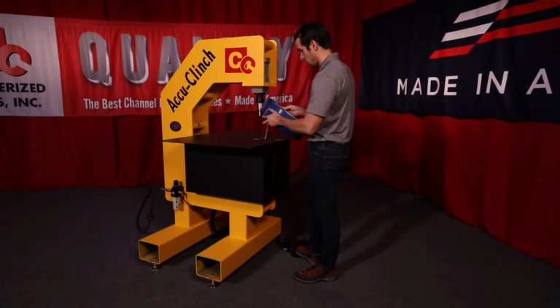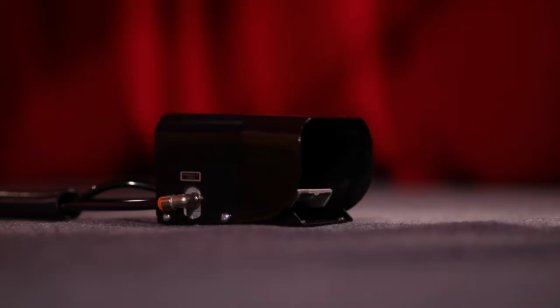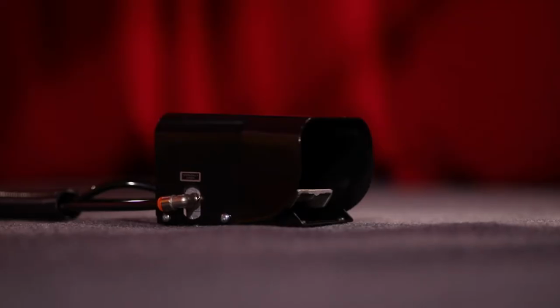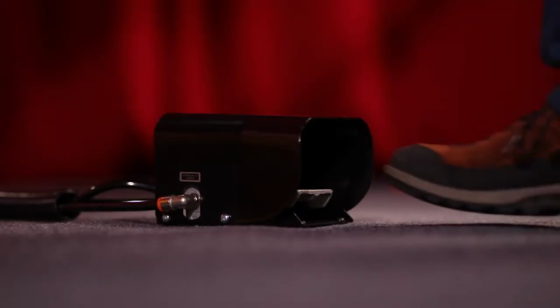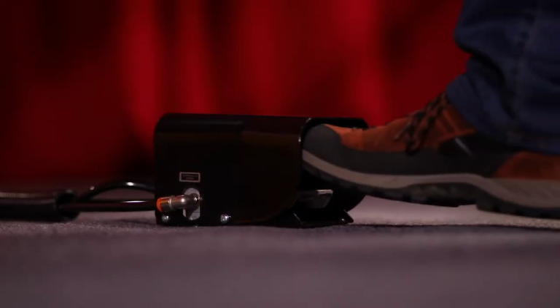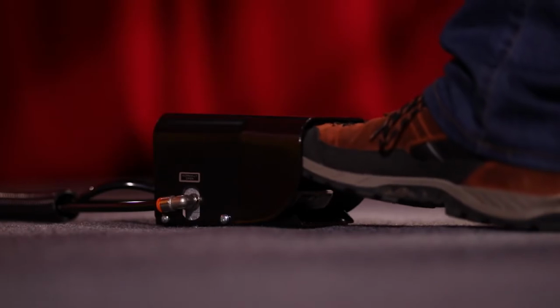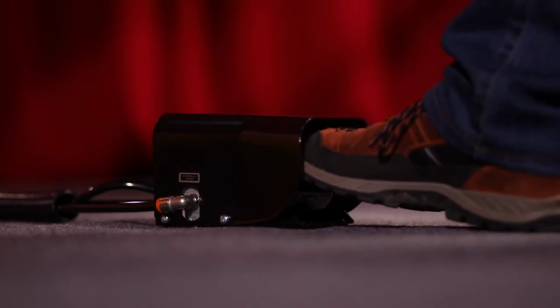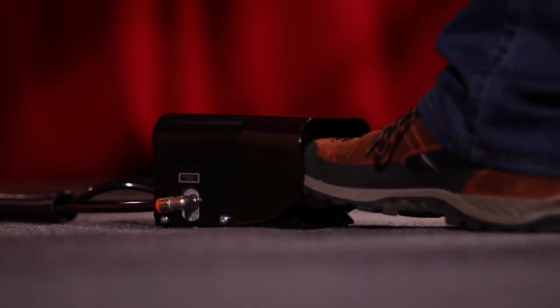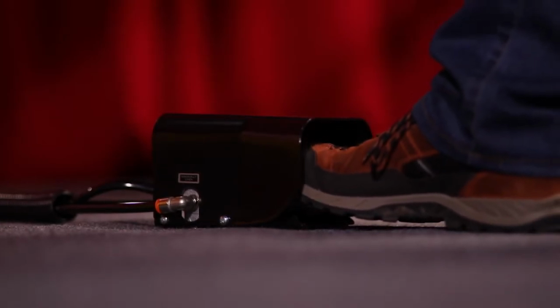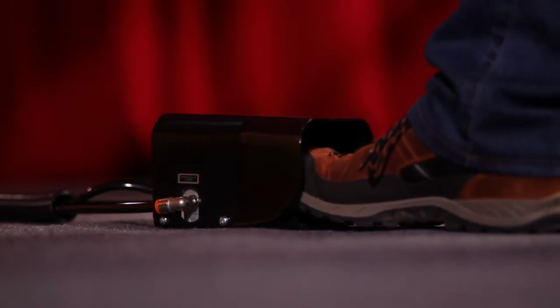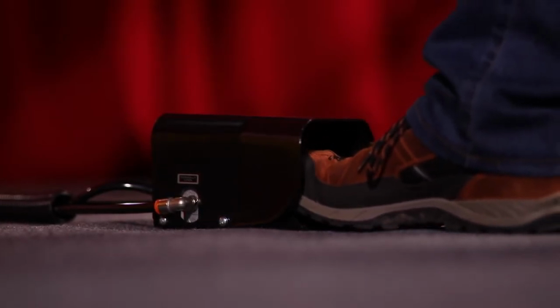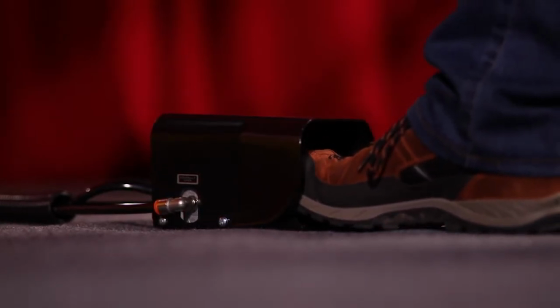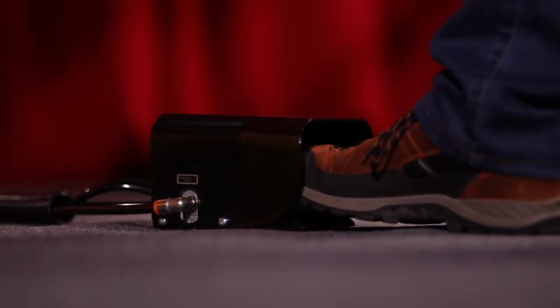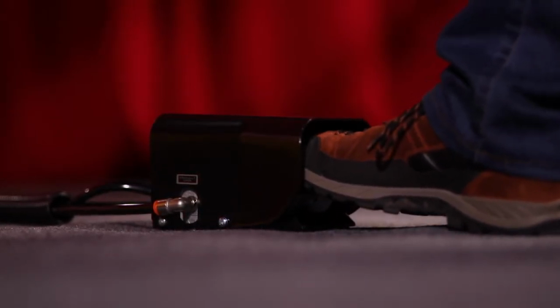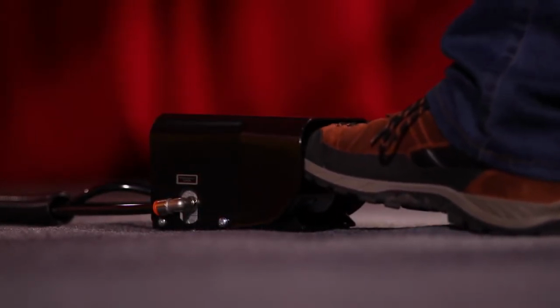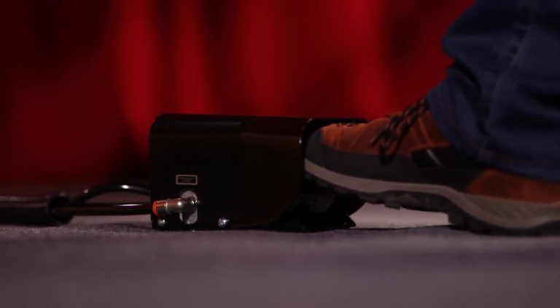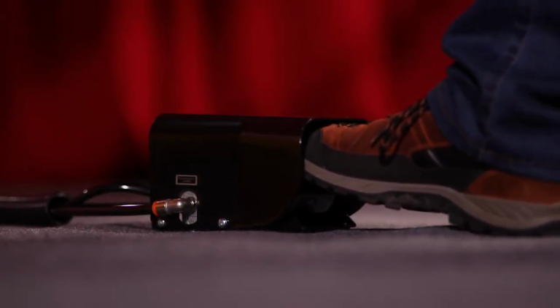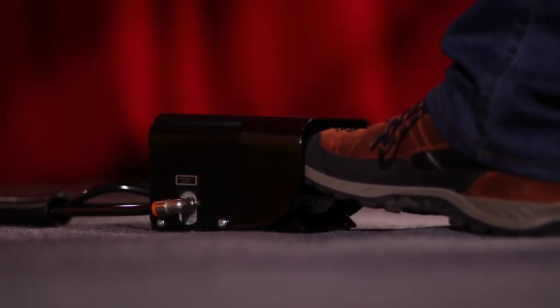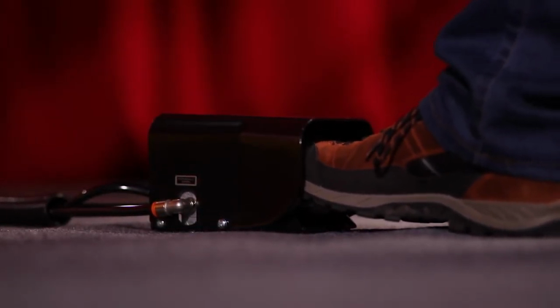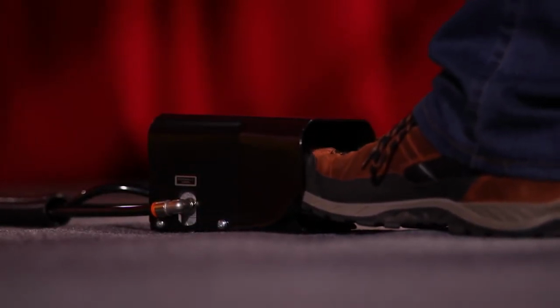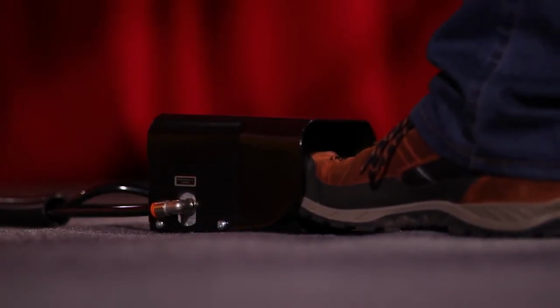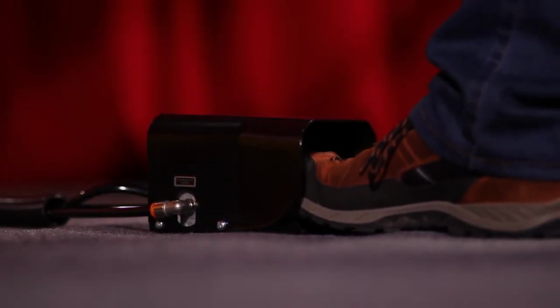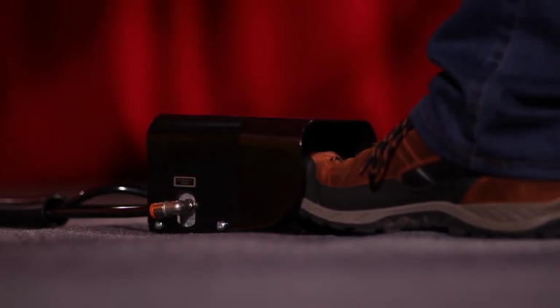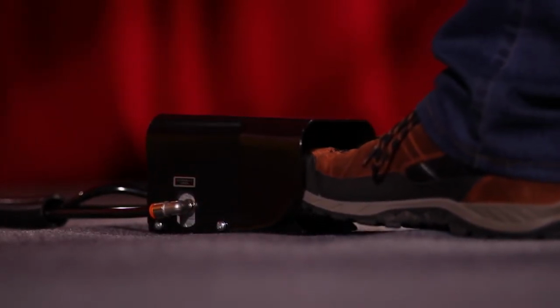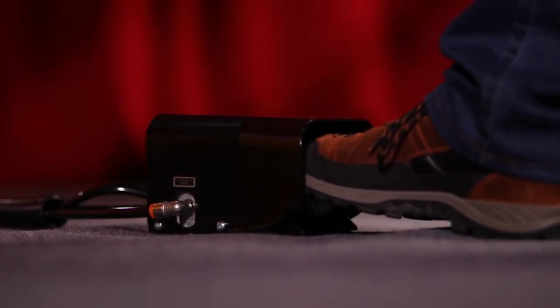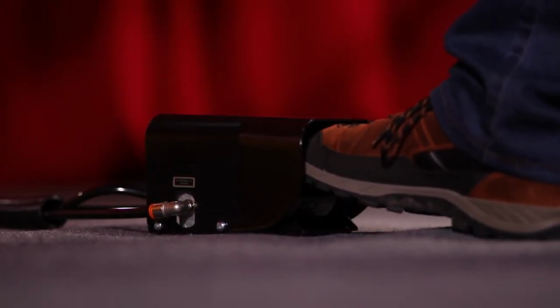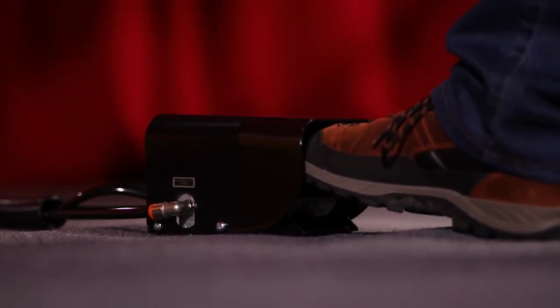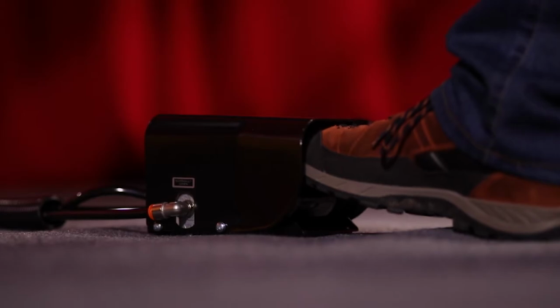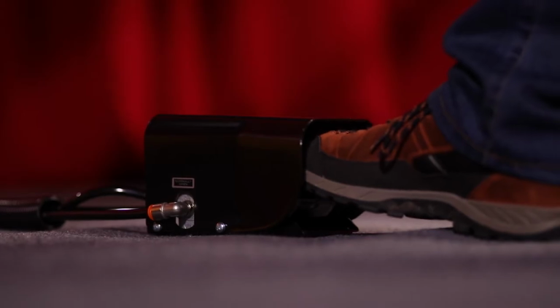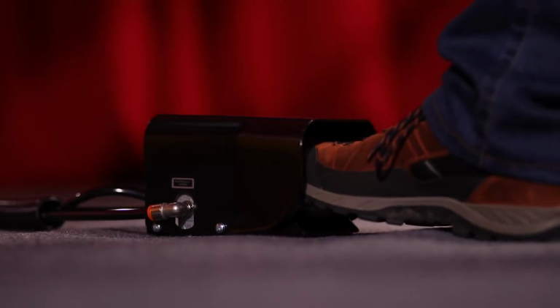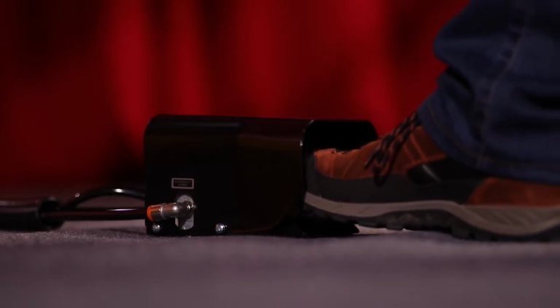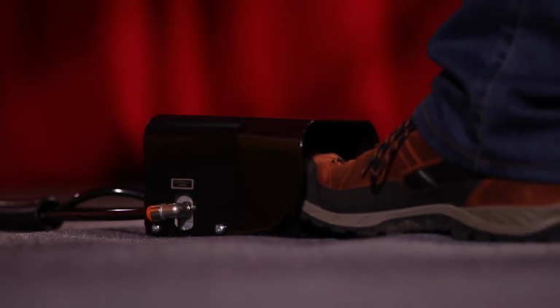The foot pedal makes work easy and allows the punch and die to attach the aluminum backs and returns without the use of any consumables.